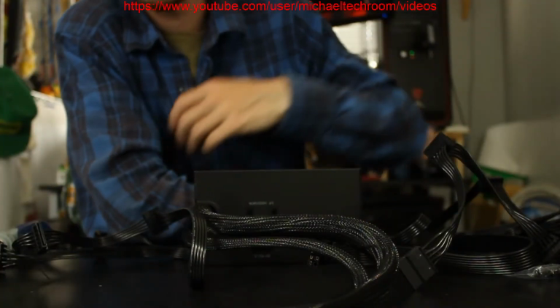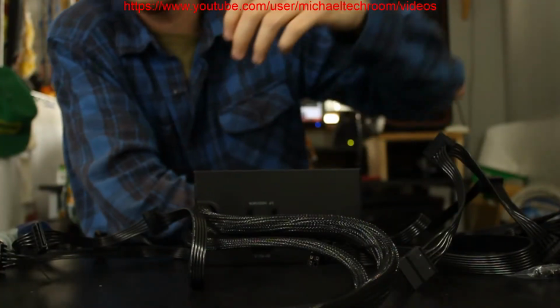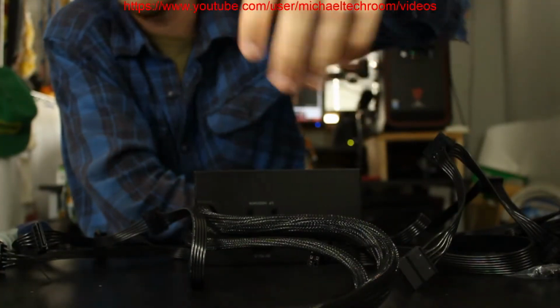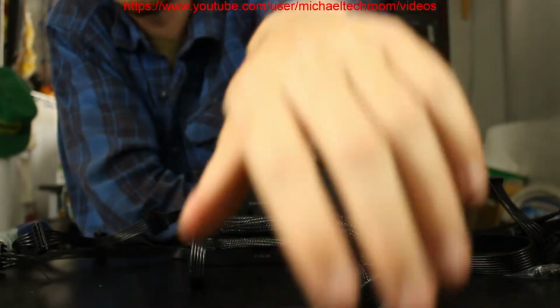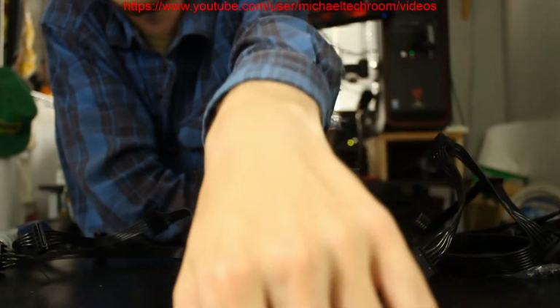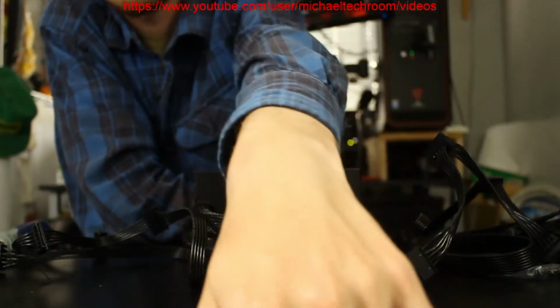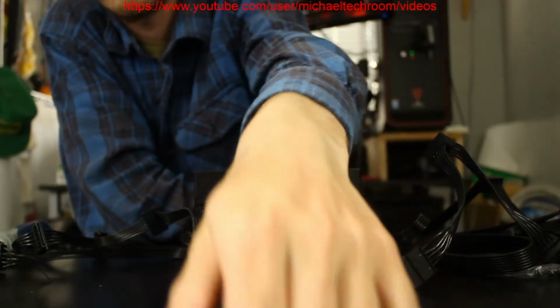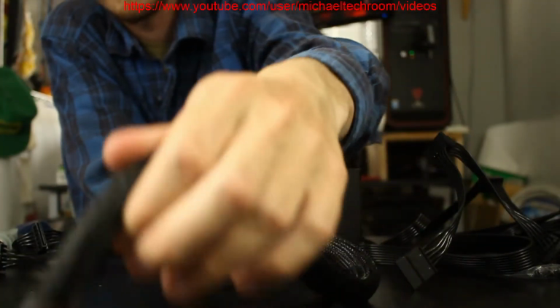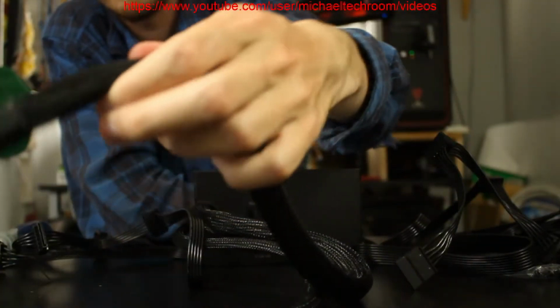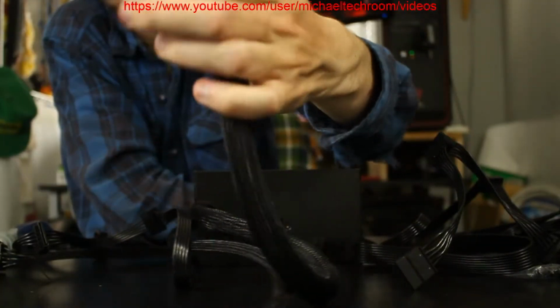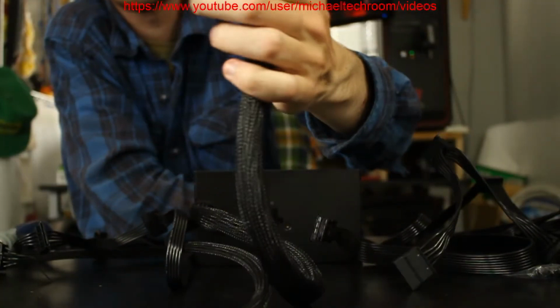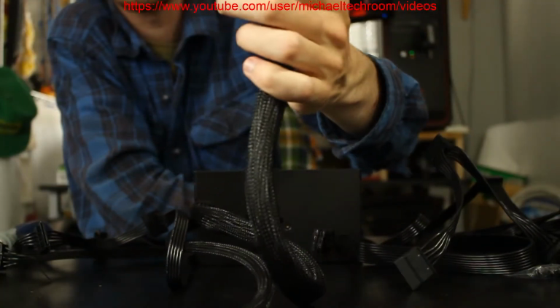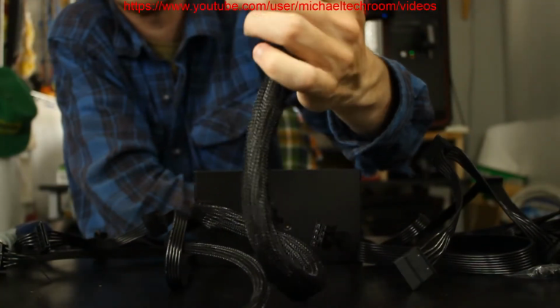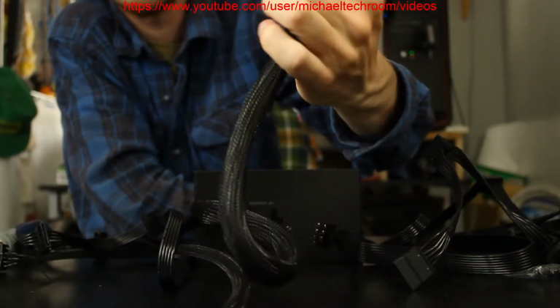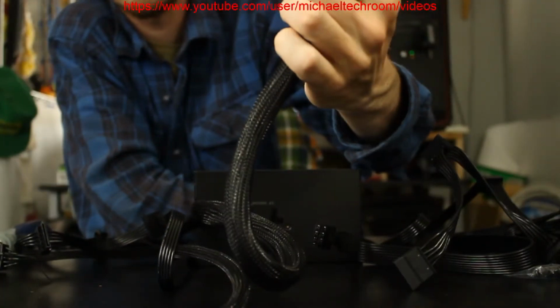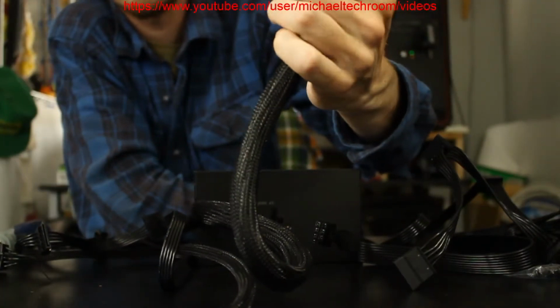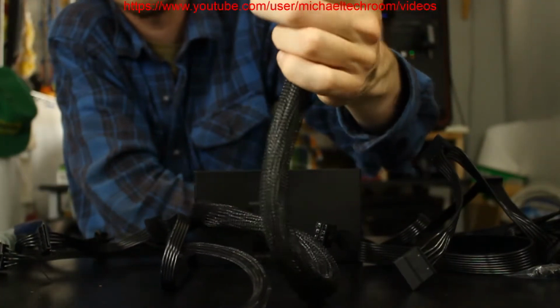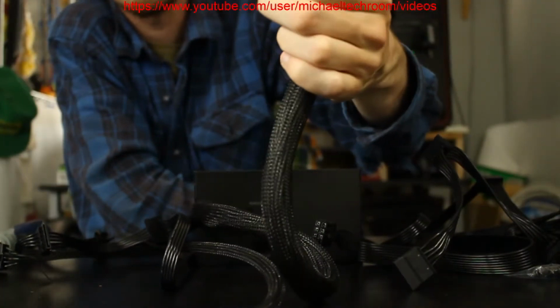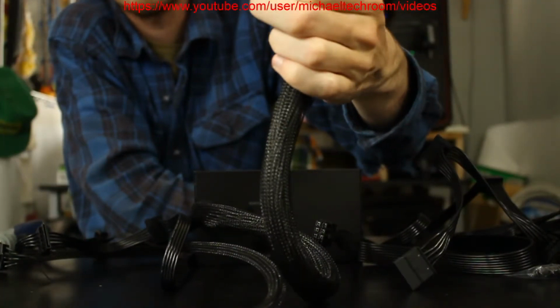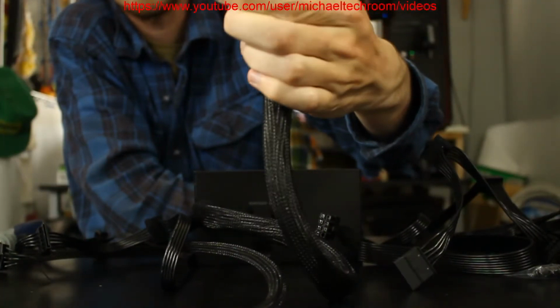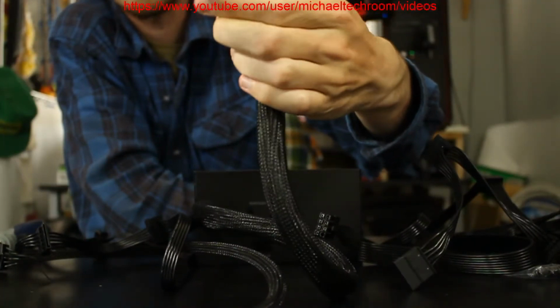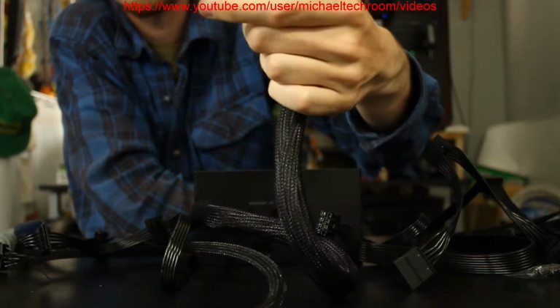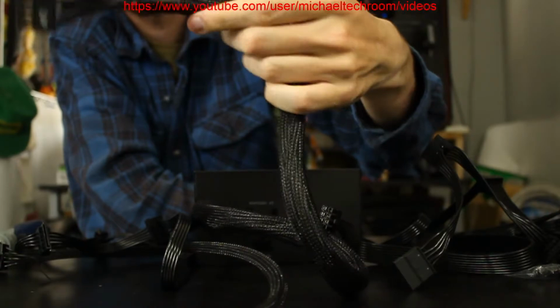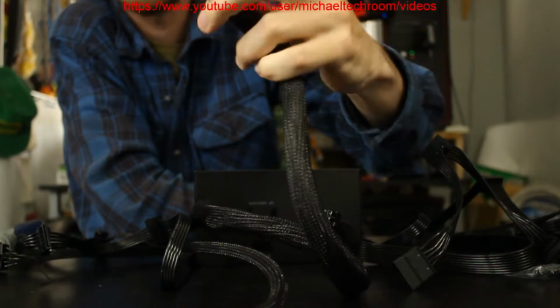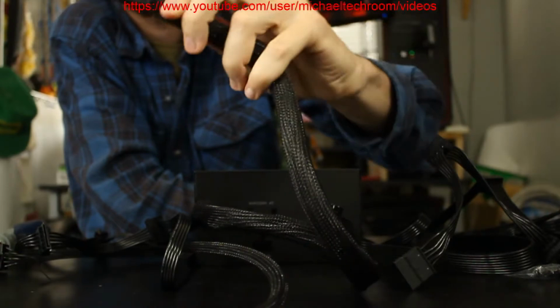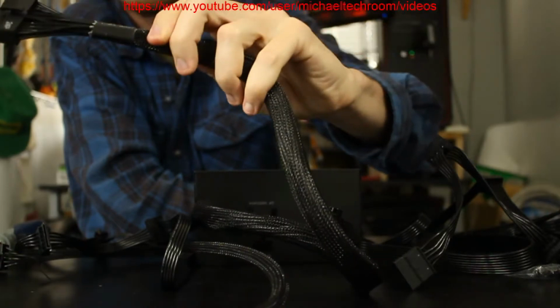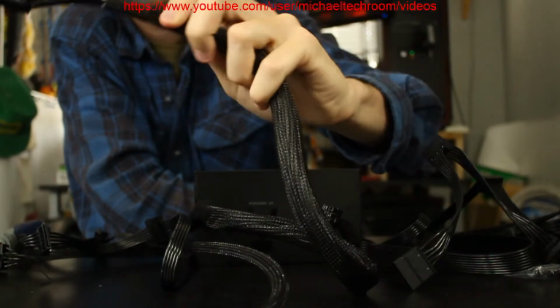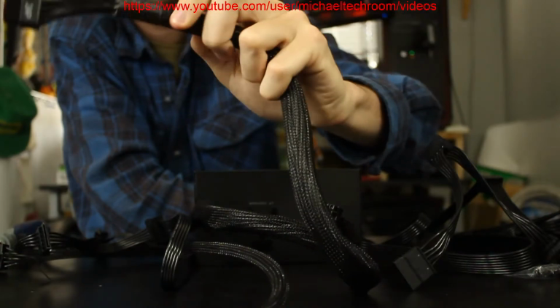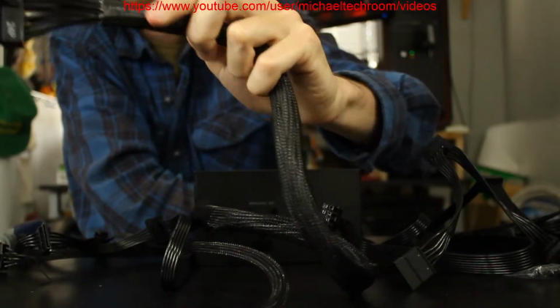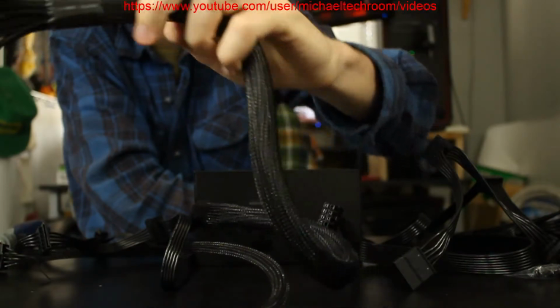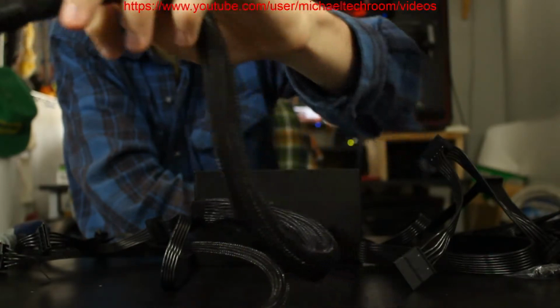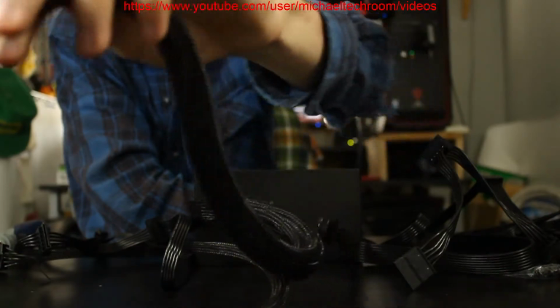One thing I want to give credit for before I forget: this is all black cable, which is pretty nice, unlike budget power supplies that come with rainbow-colored cables.